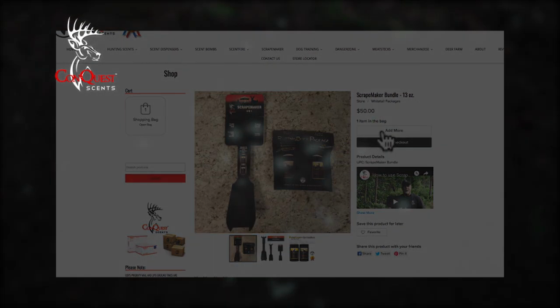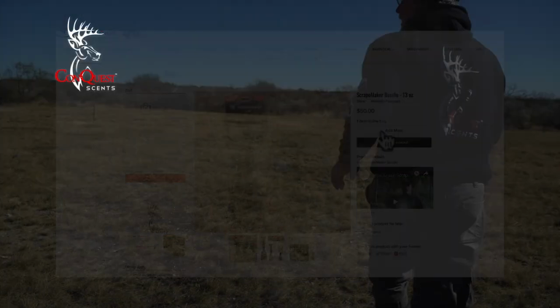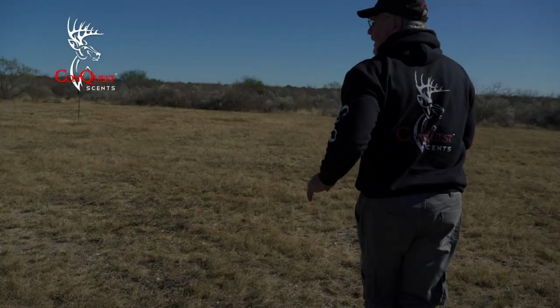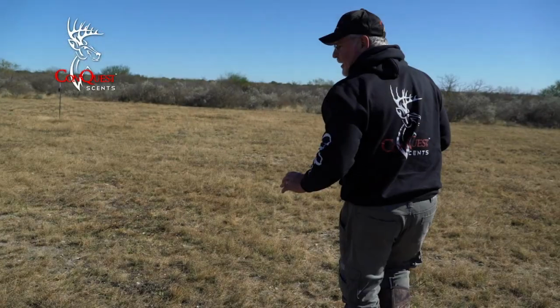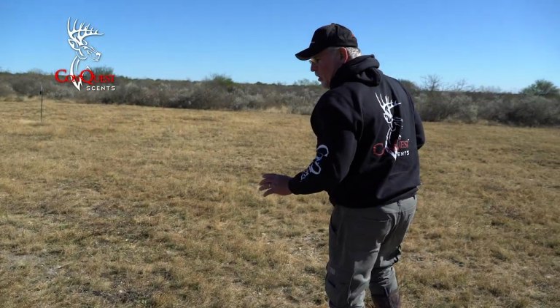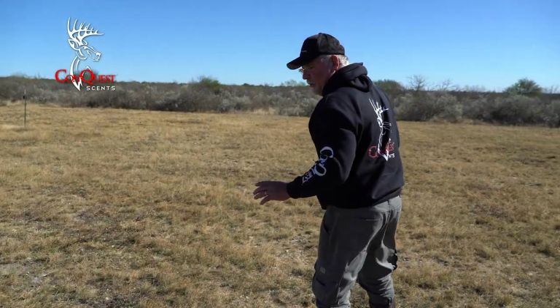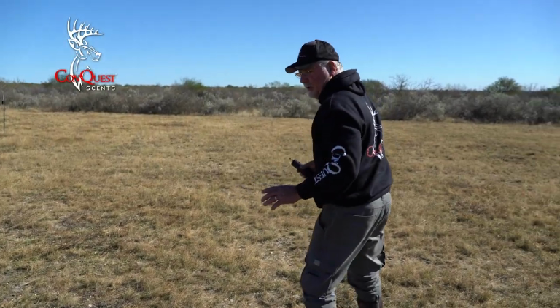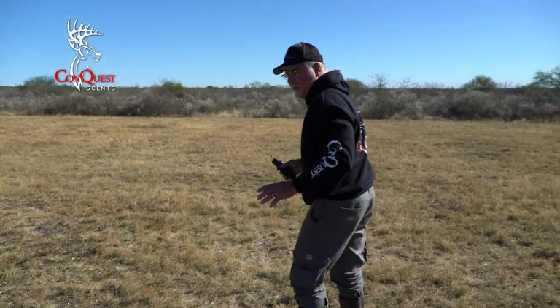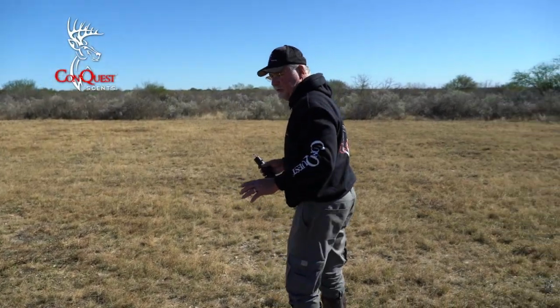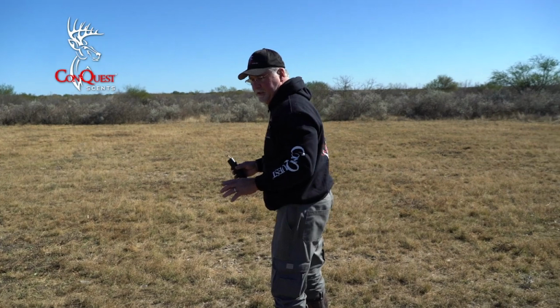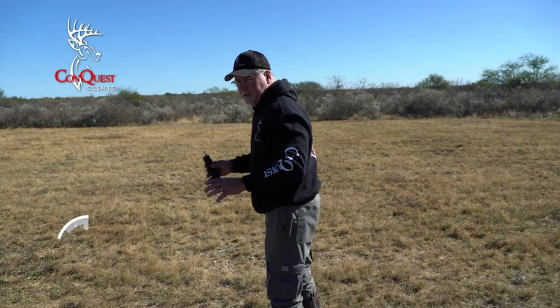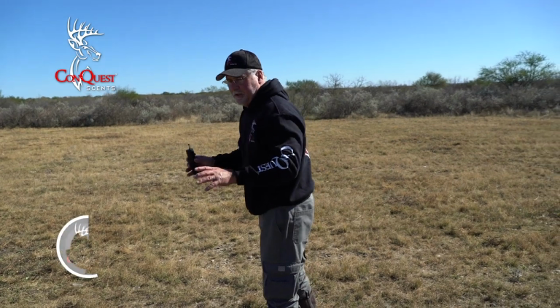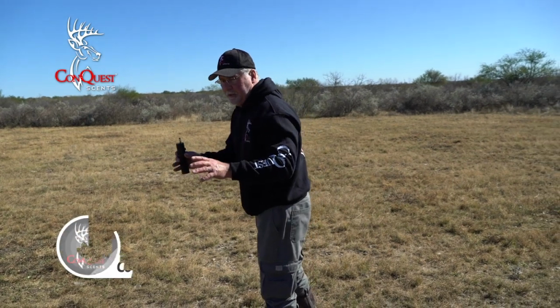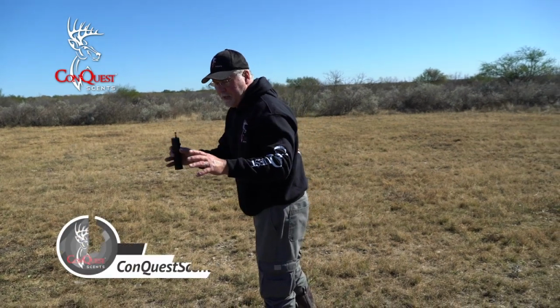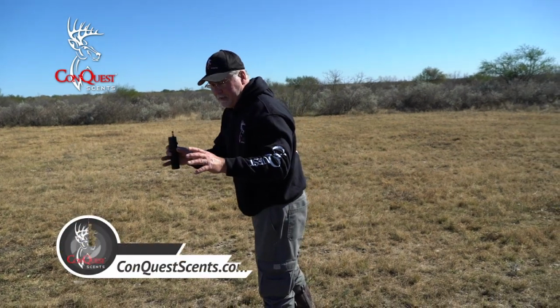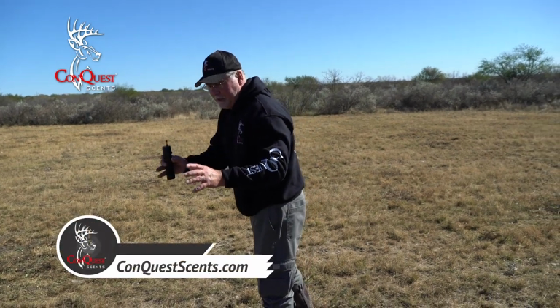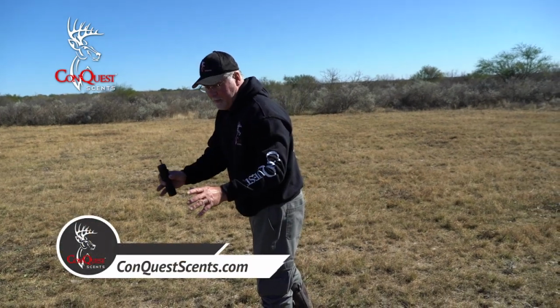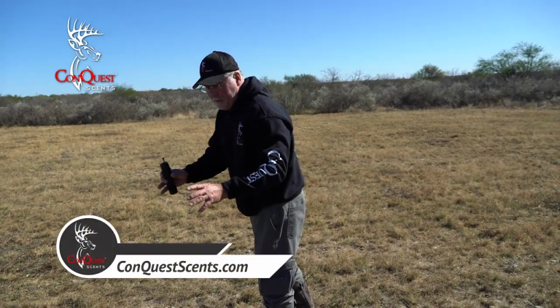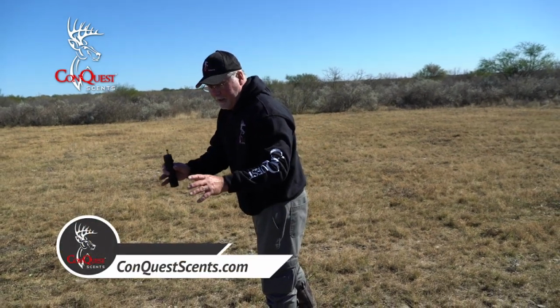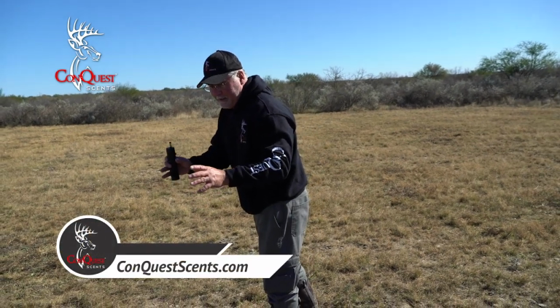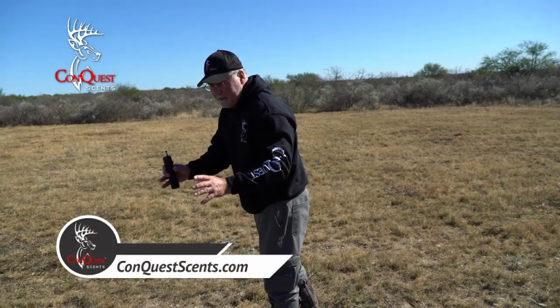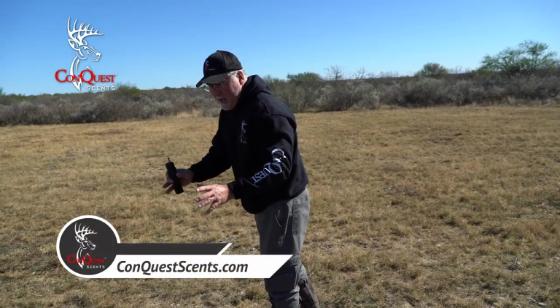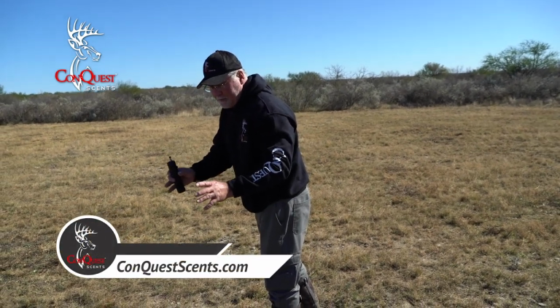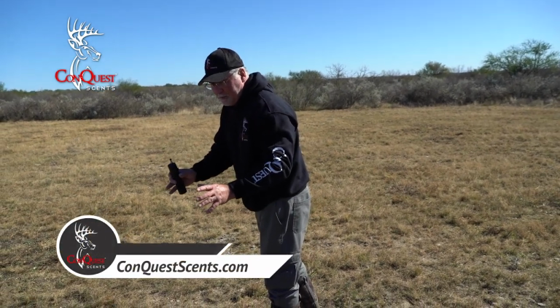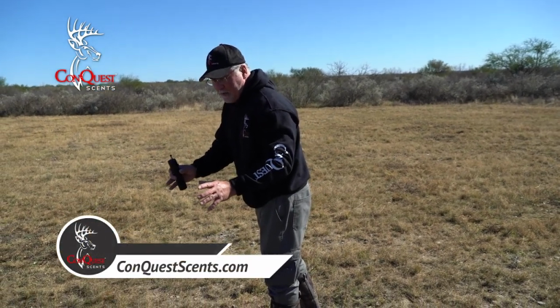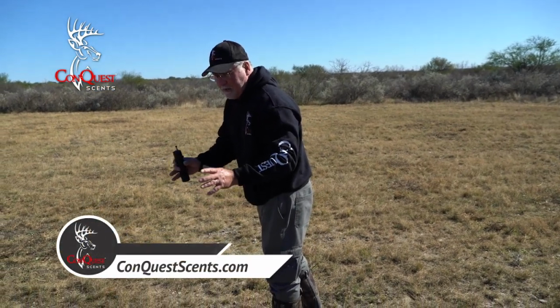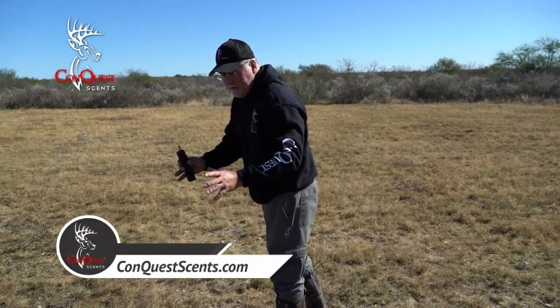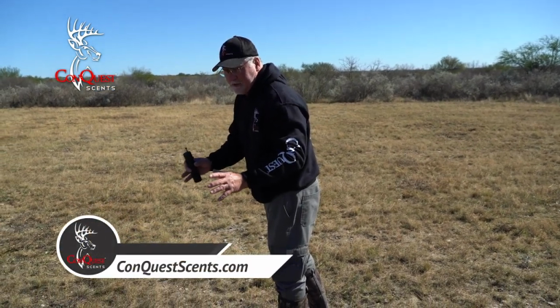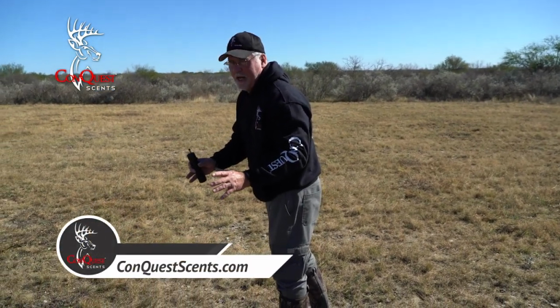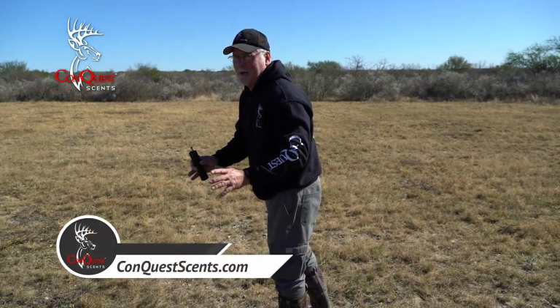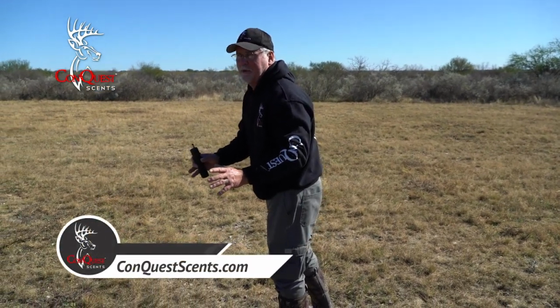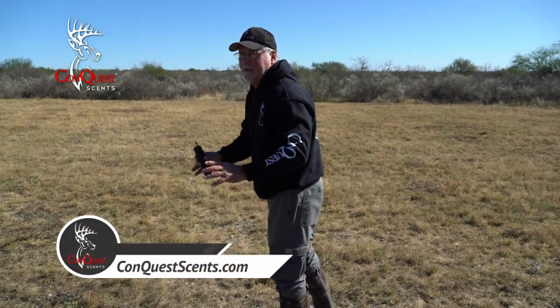All we're trying to do is get the deer — the buck — to come, stop, smell, and give us a shot opportunity.